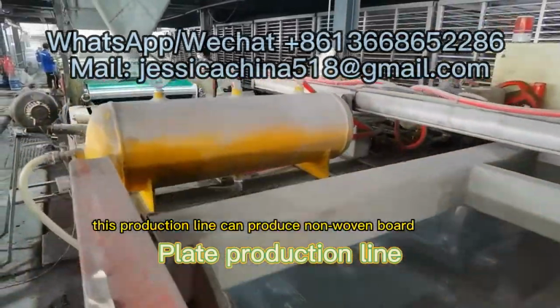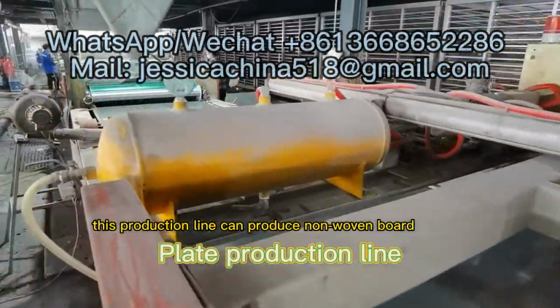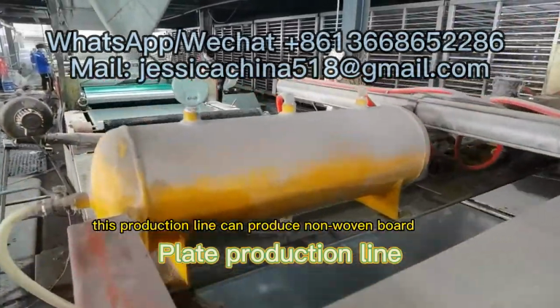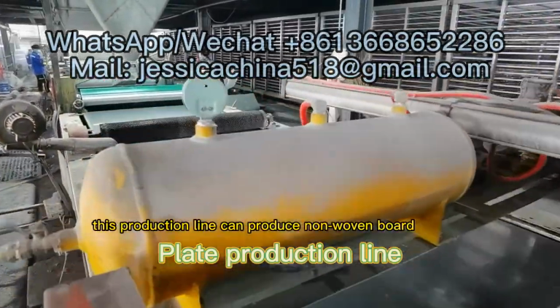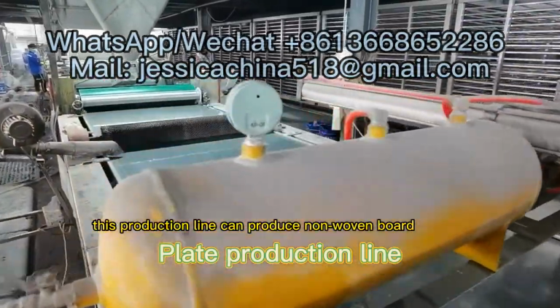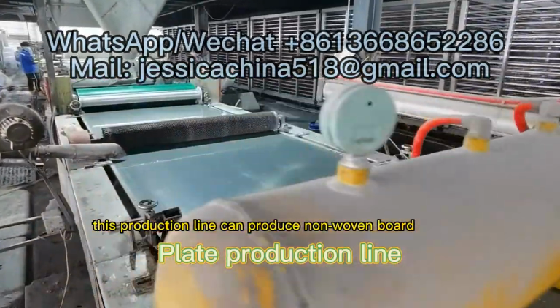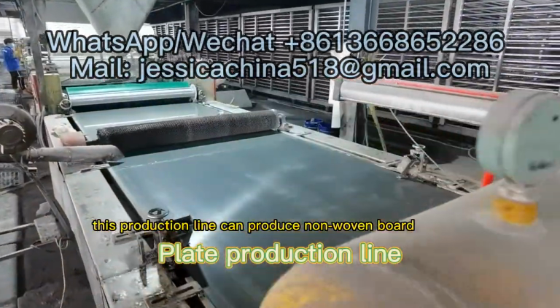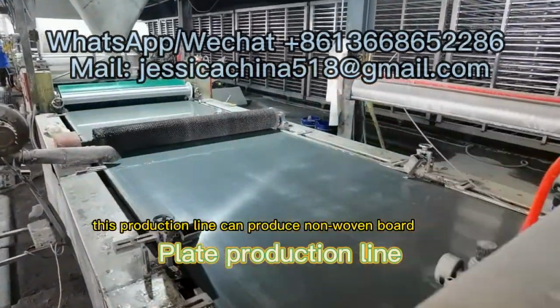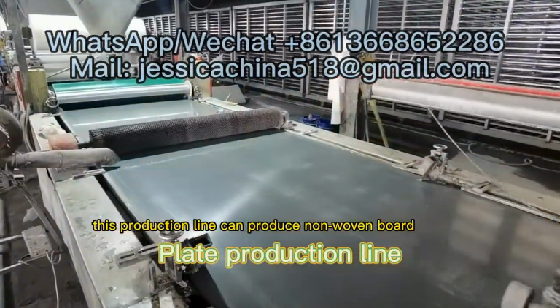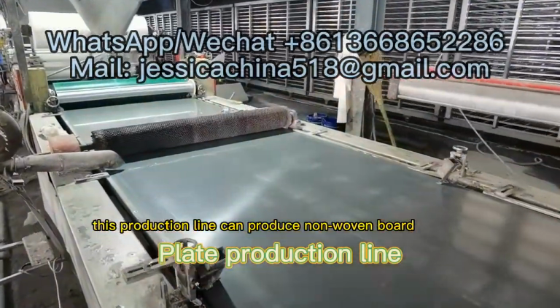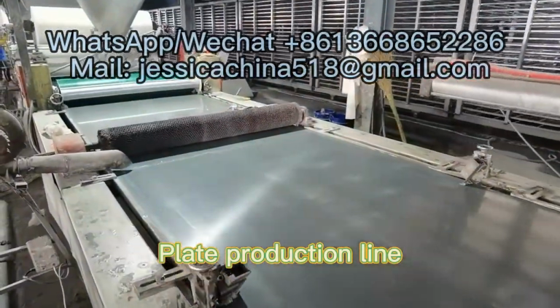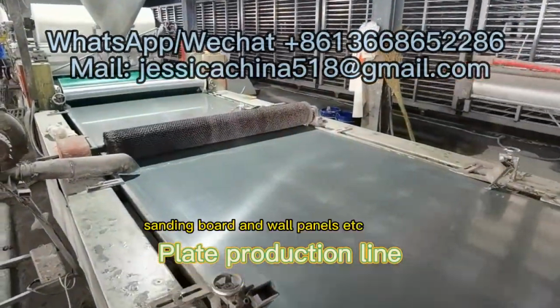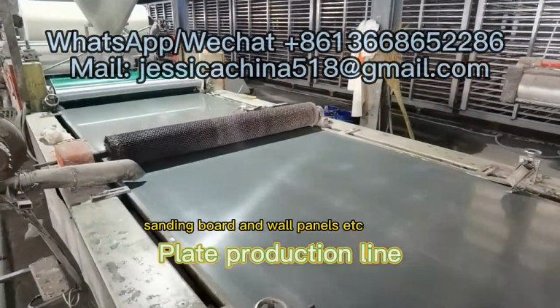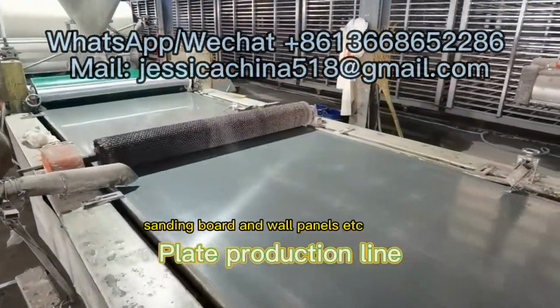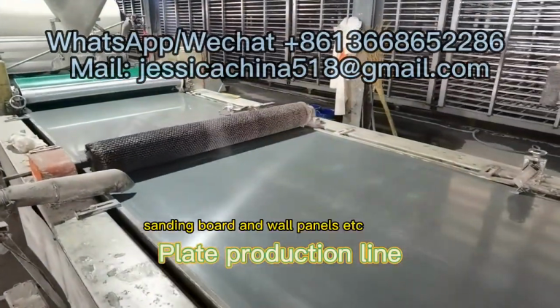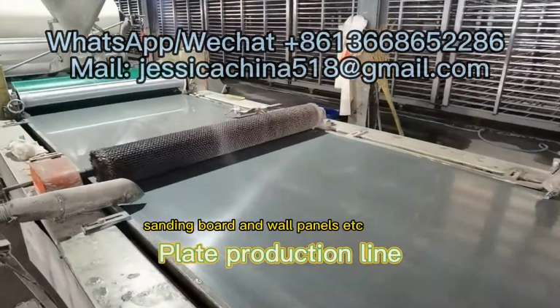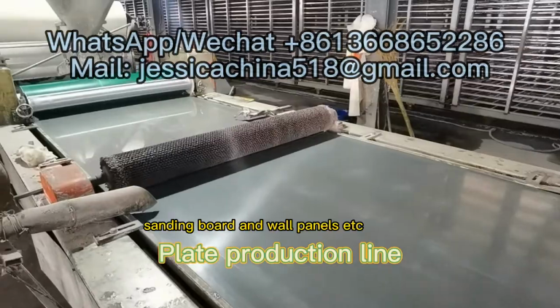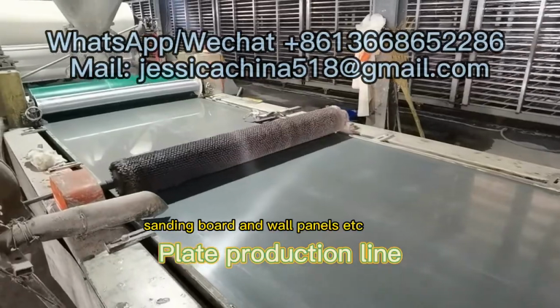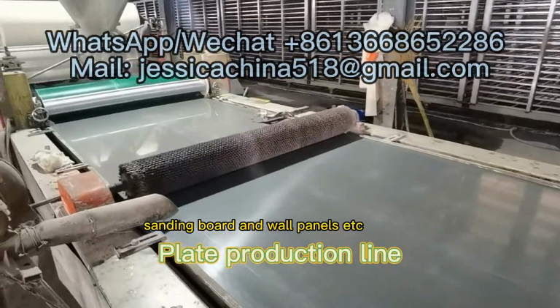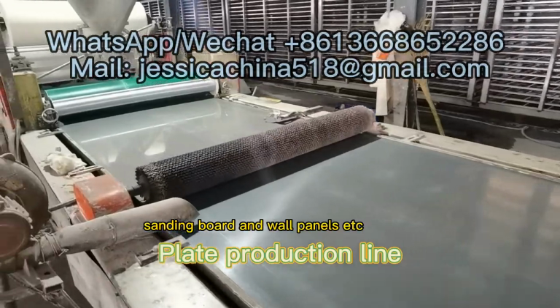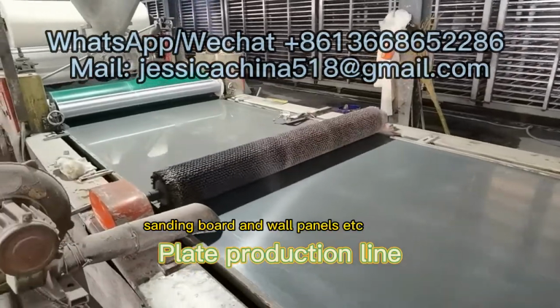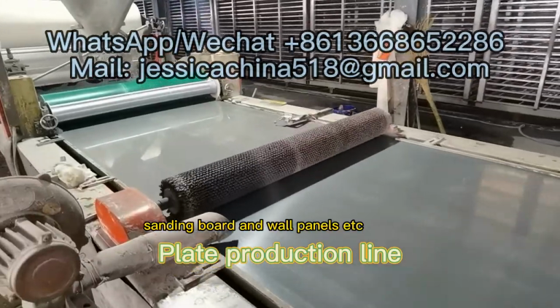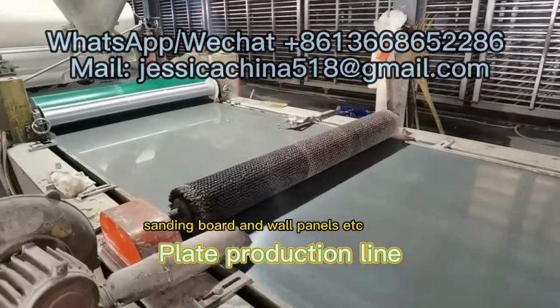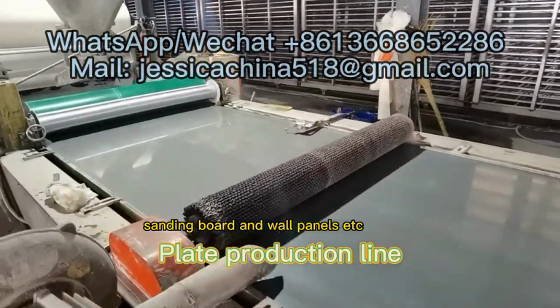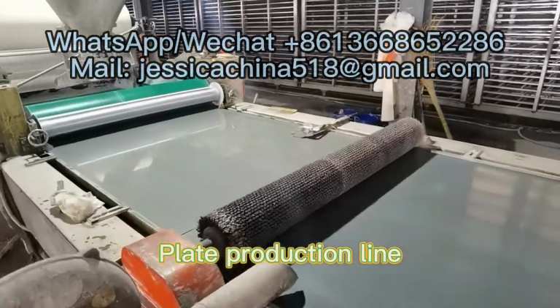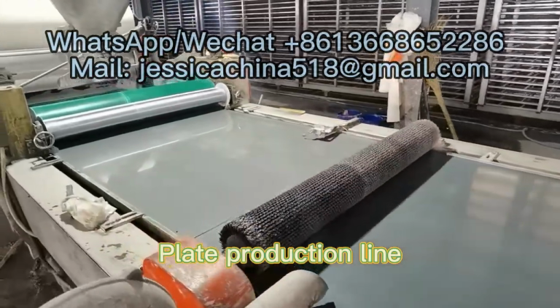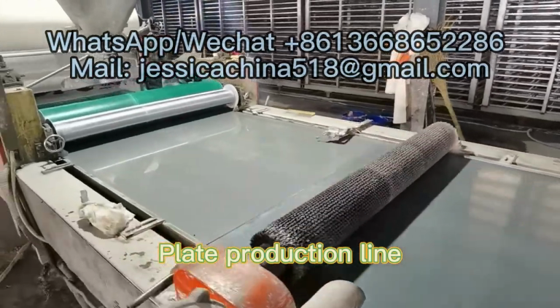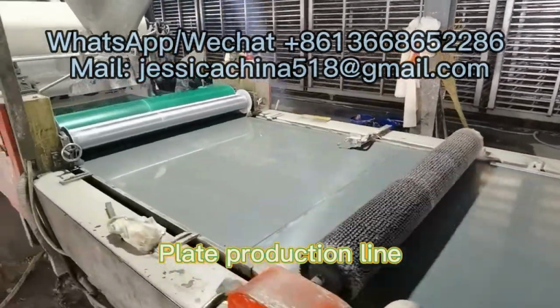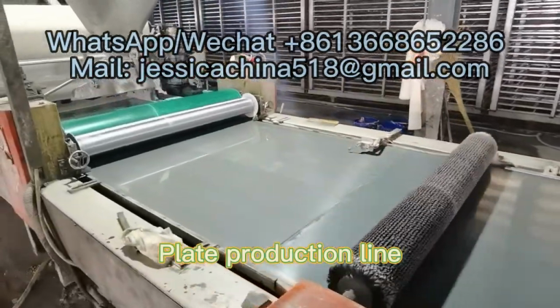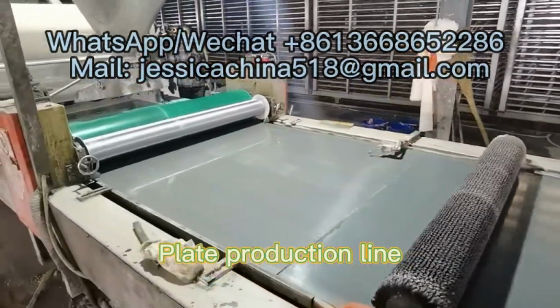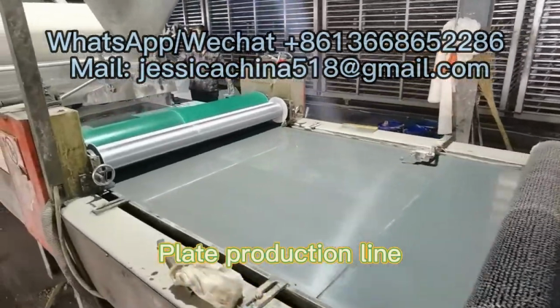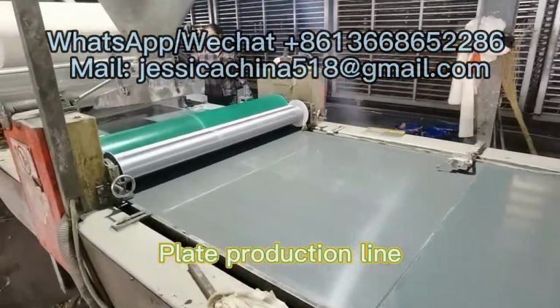This production line can produce non-woven board, sanding board, wall panels, and more.